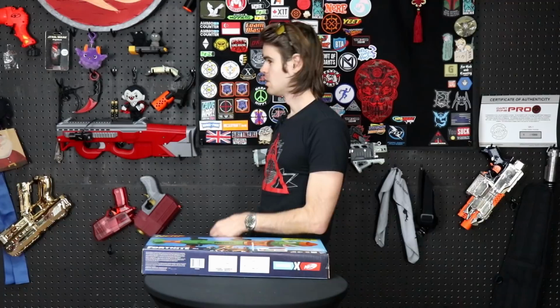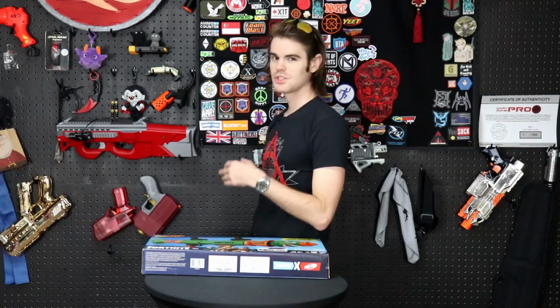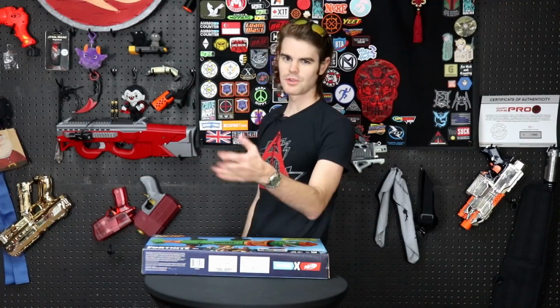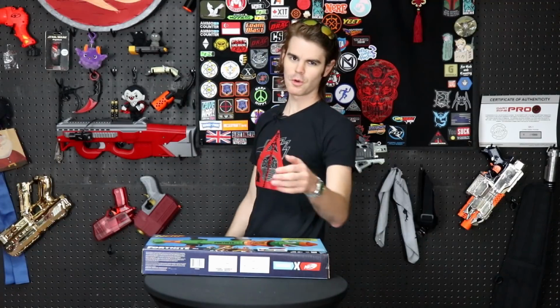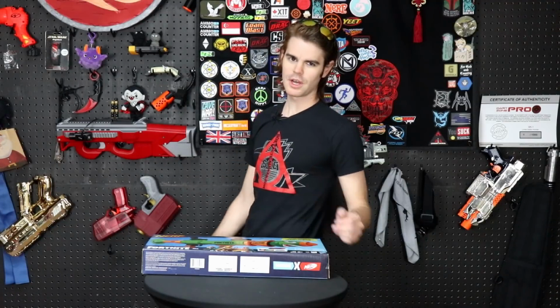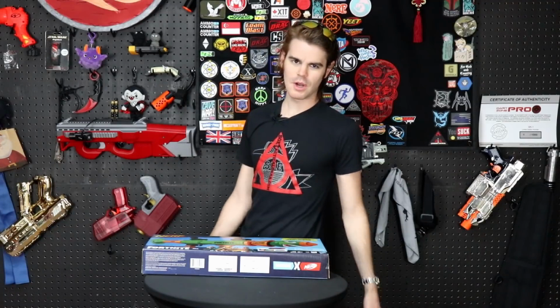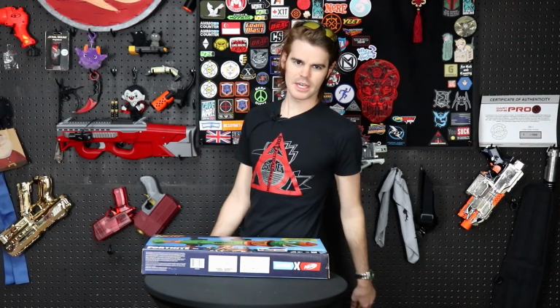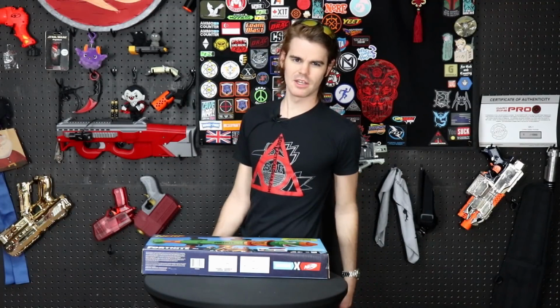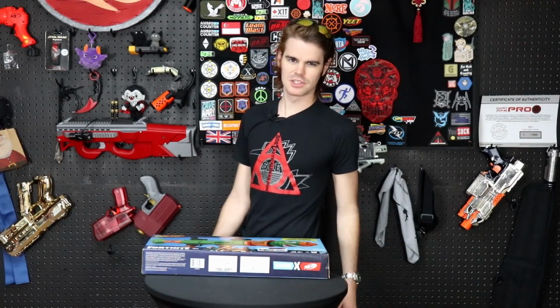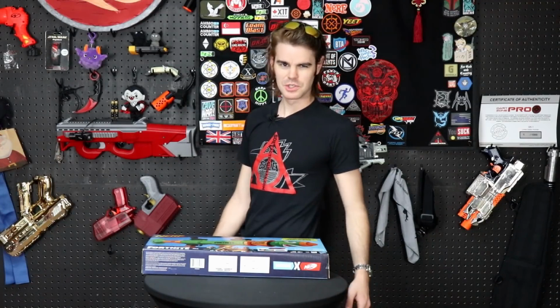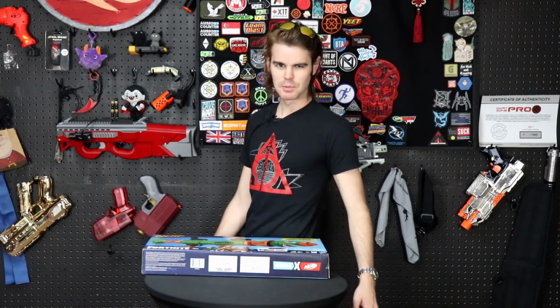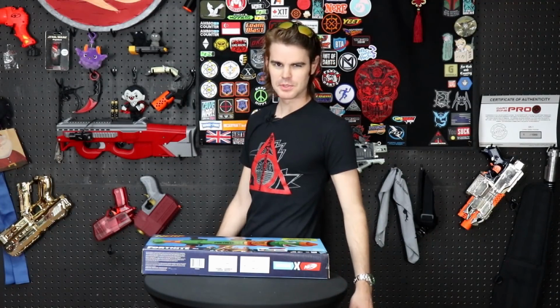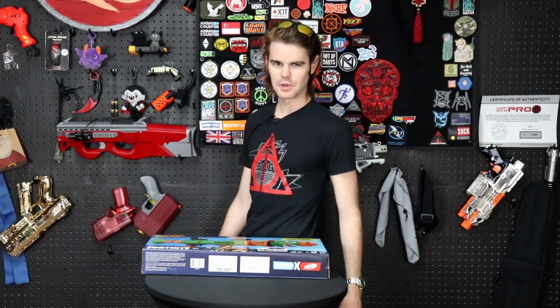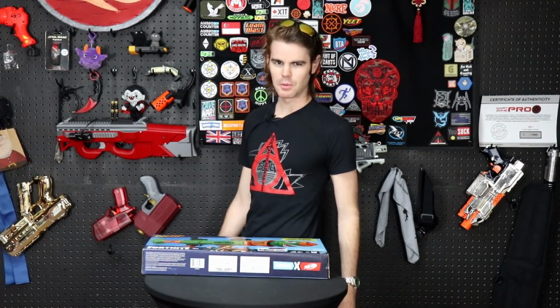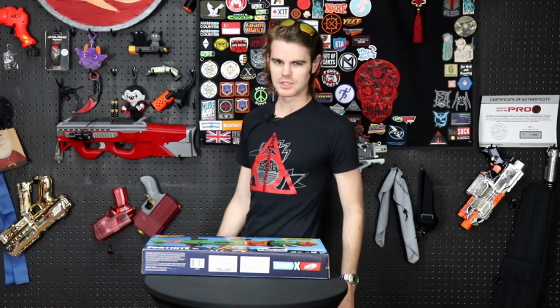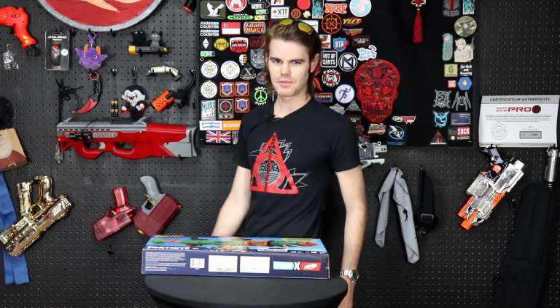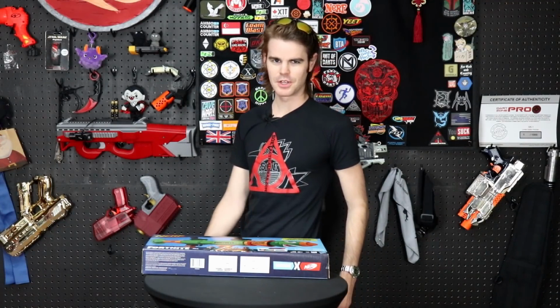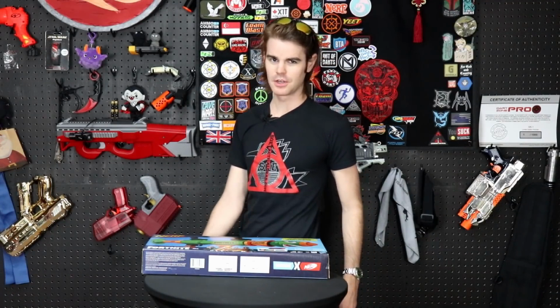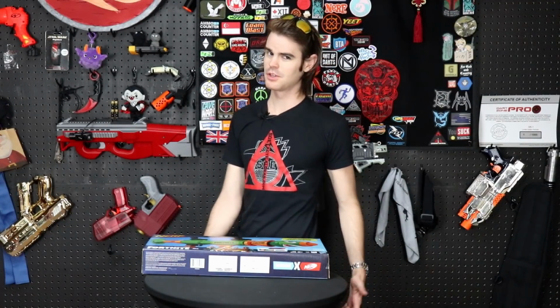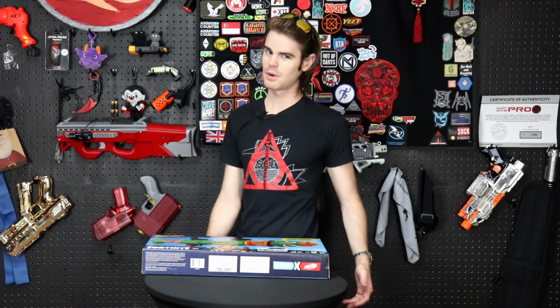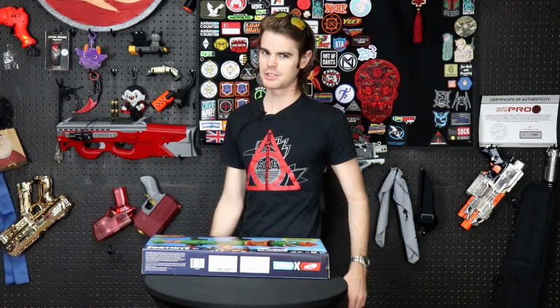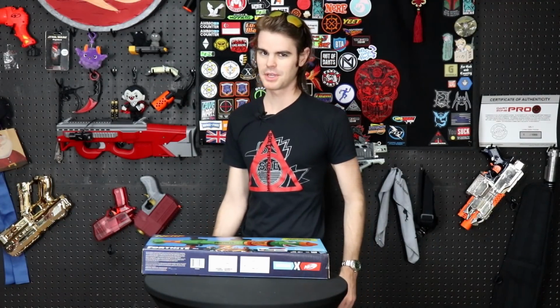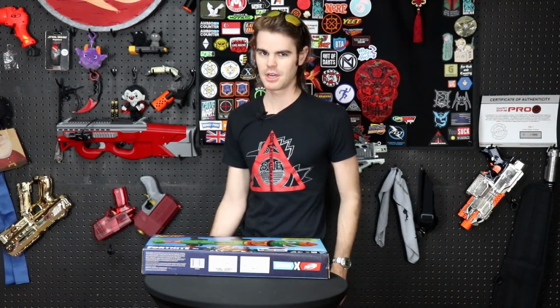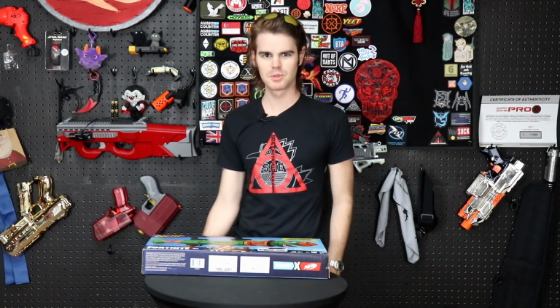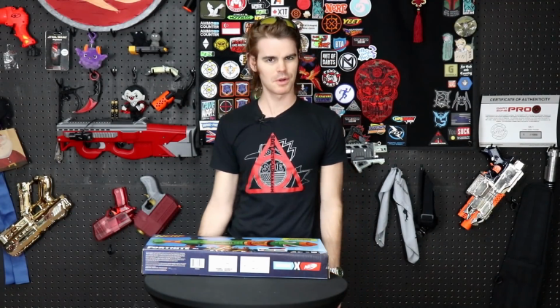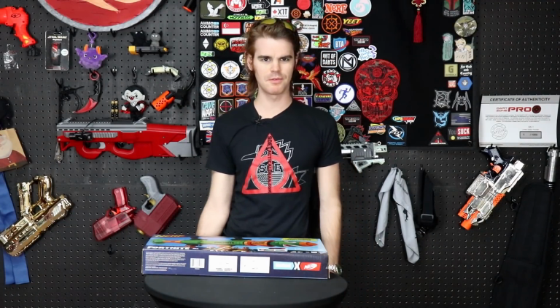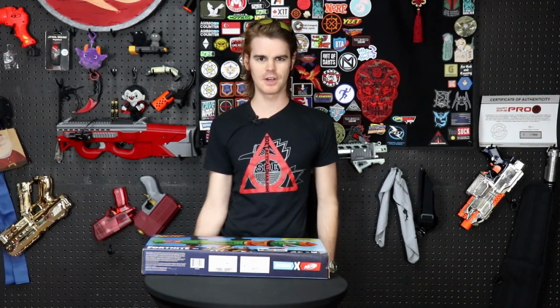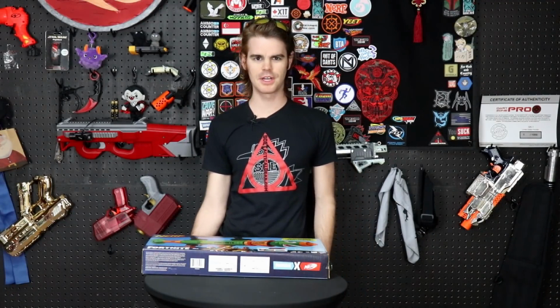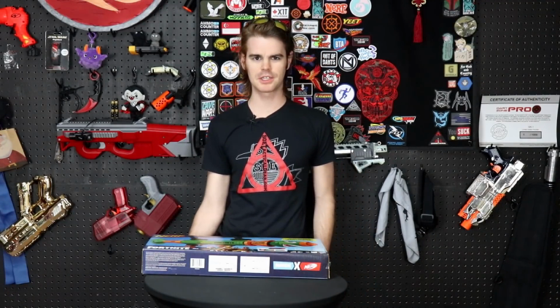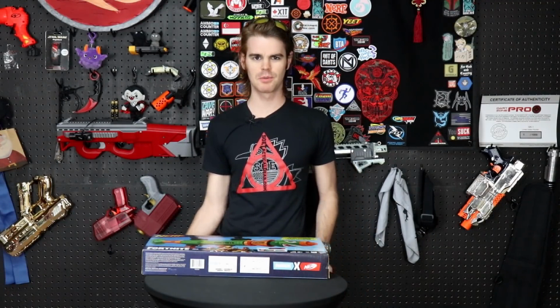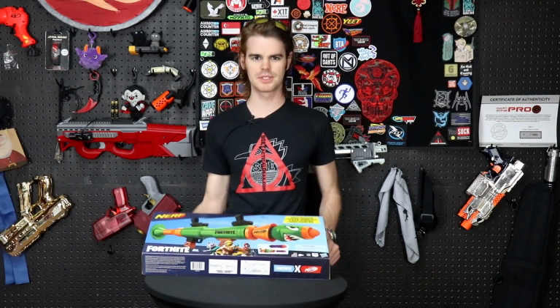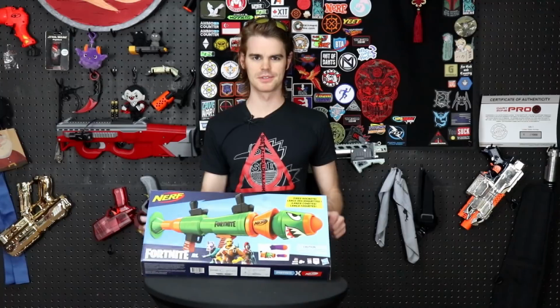So the Fortnite Rocket Launcher Super Soaker wasn't very good. The question becomes, what if it fired actual missiles?